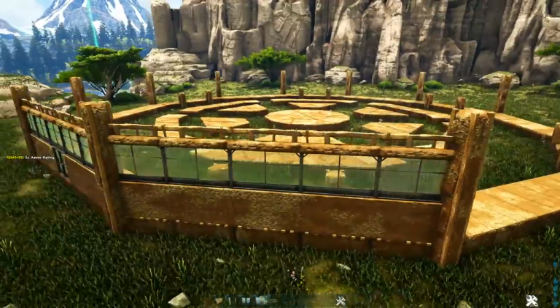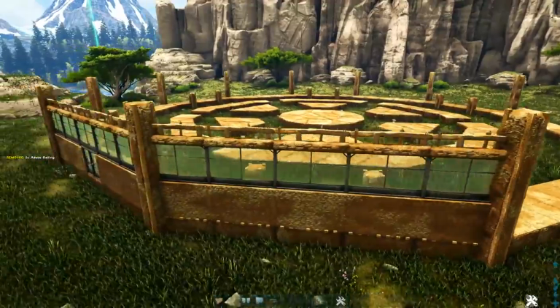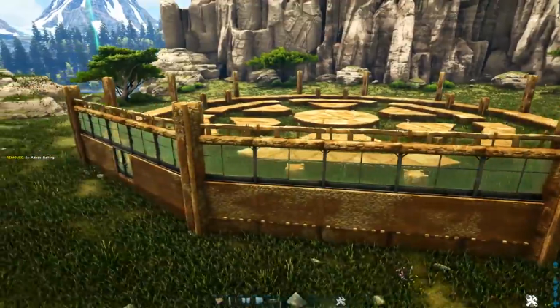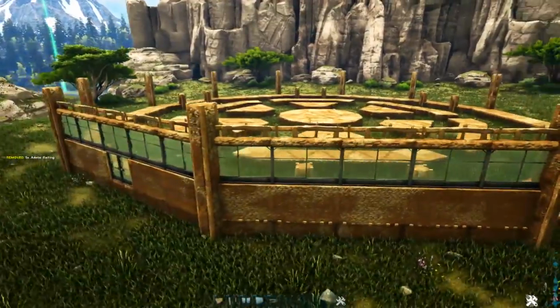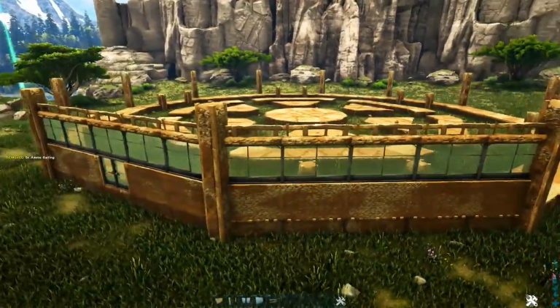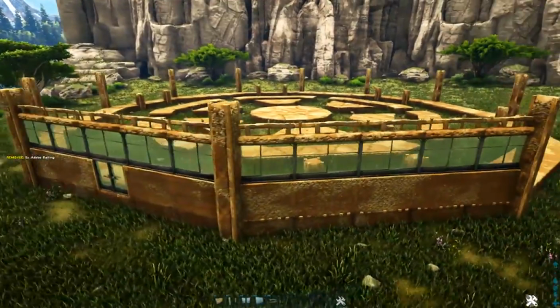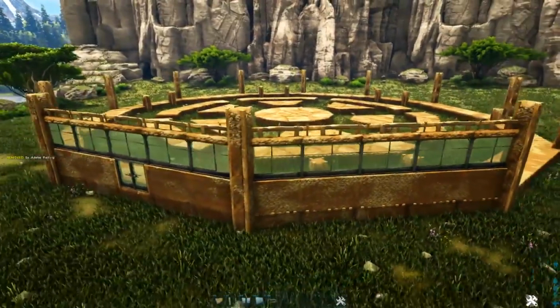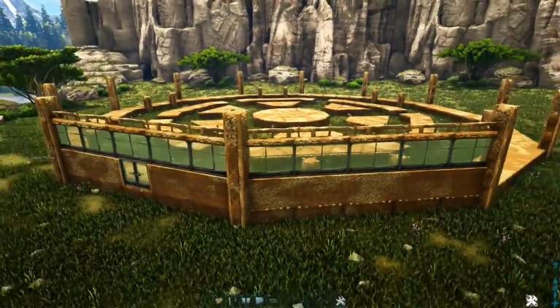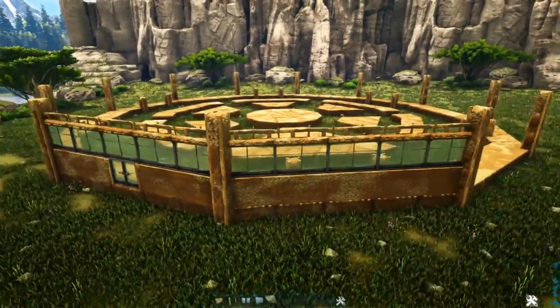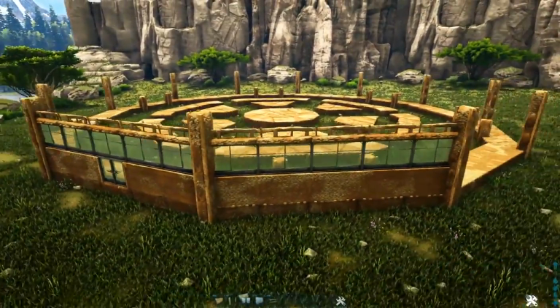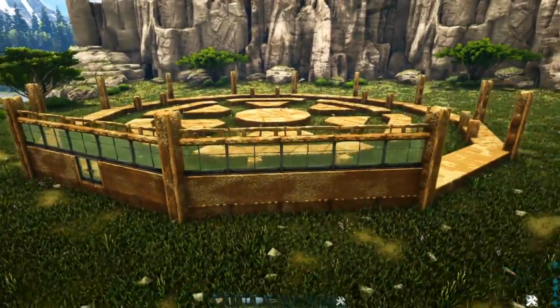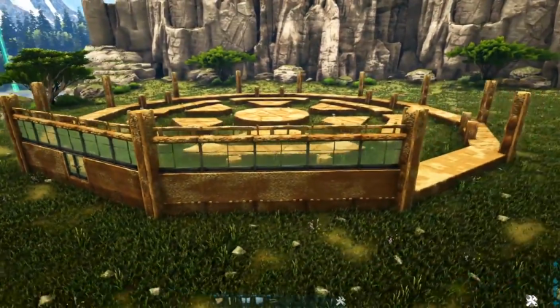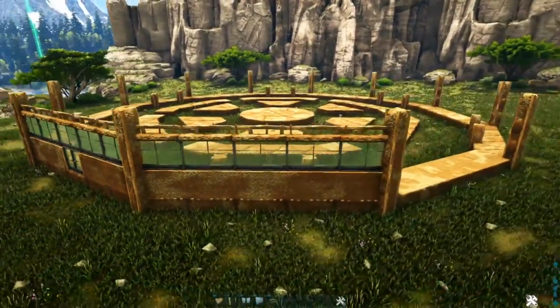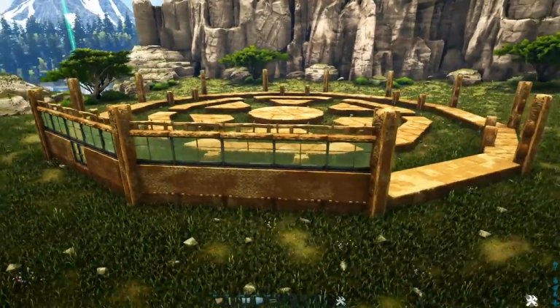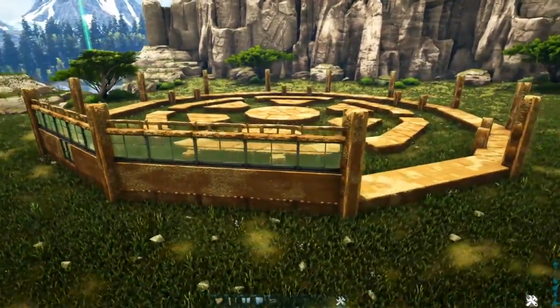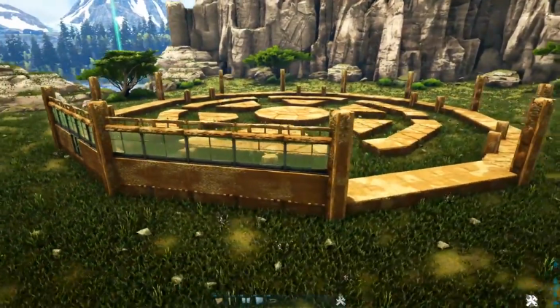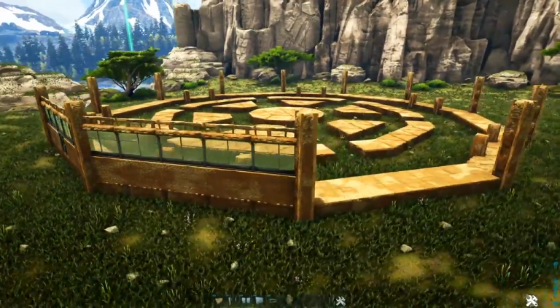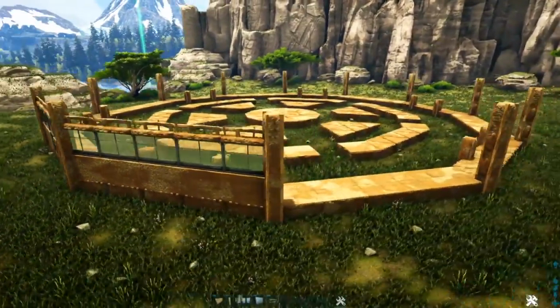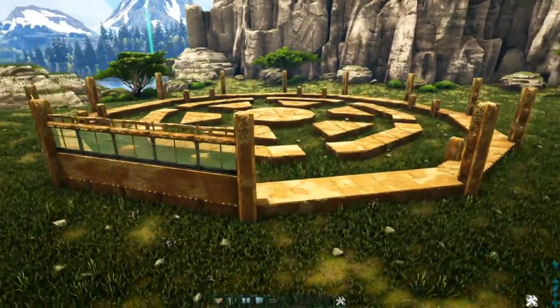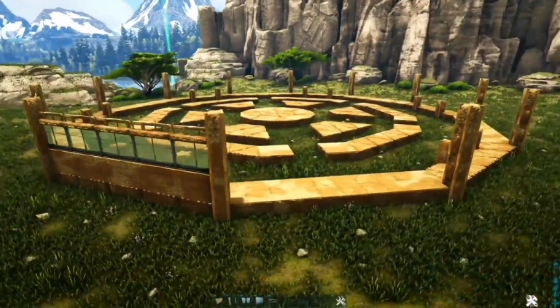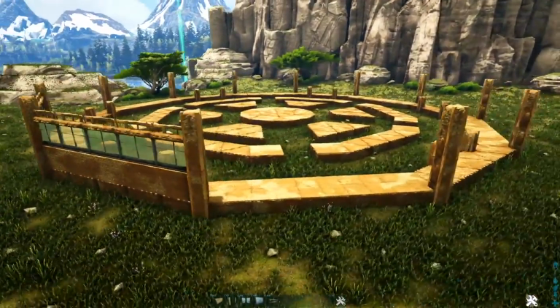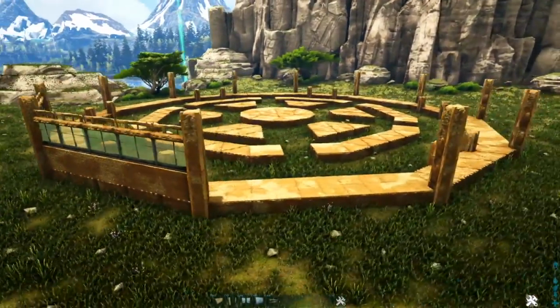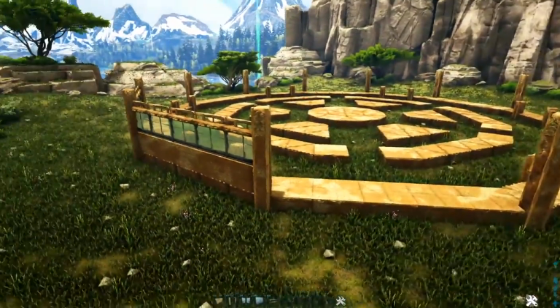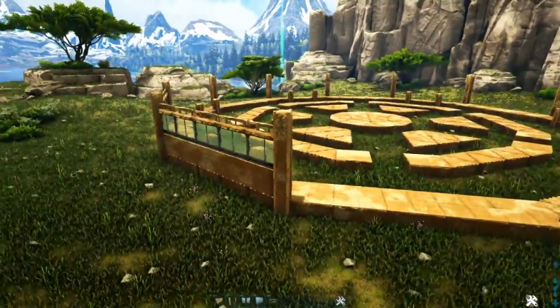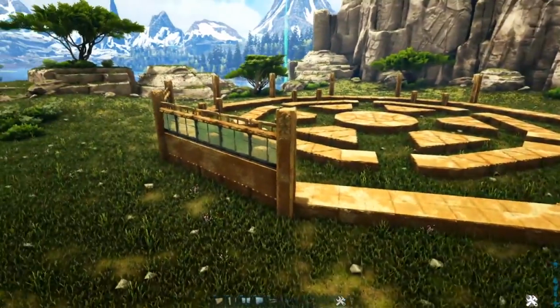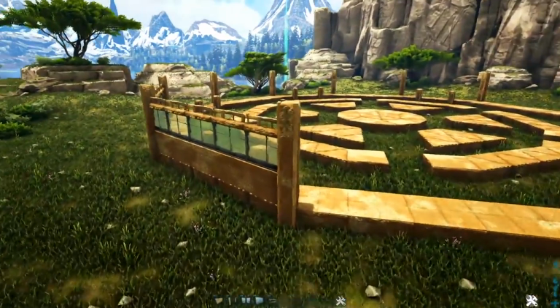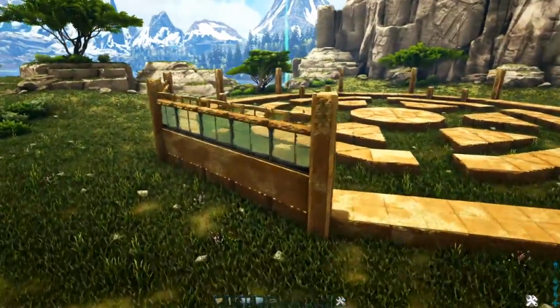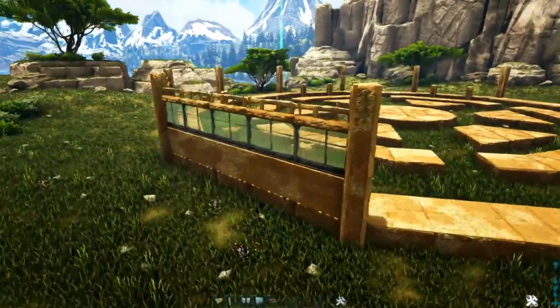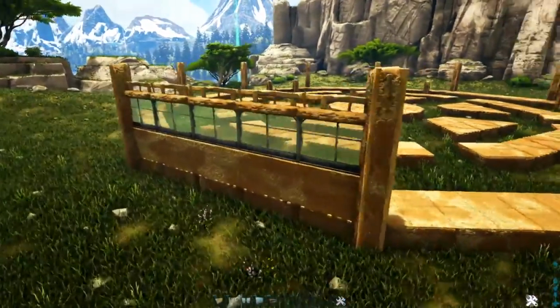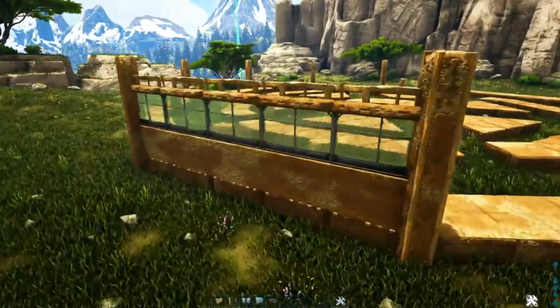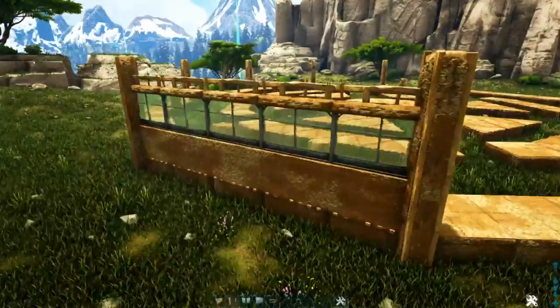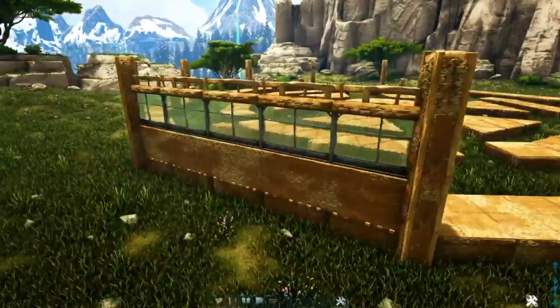Moving over to one of our normal sides, place a line of adobe walls going across the bottom, then a line of greenhouse walls on top of that, and then a line of adobe railings on top of that. Now just go around the remainder of this outside part of our outer ring and do the same thing.